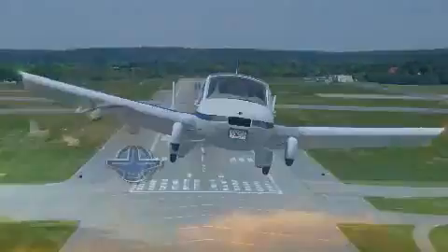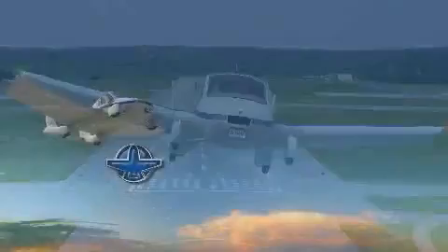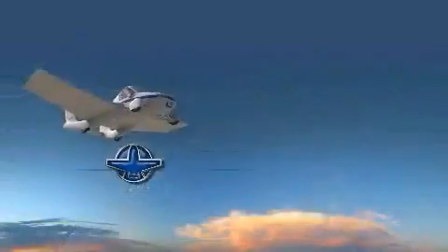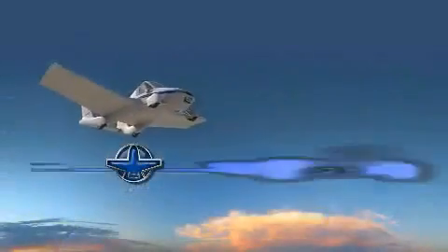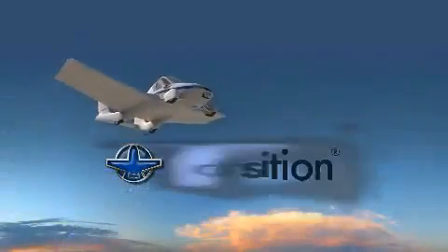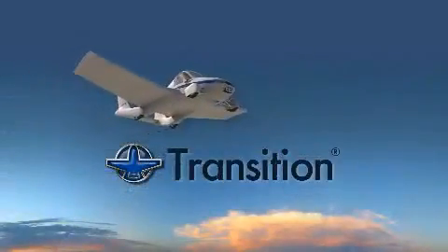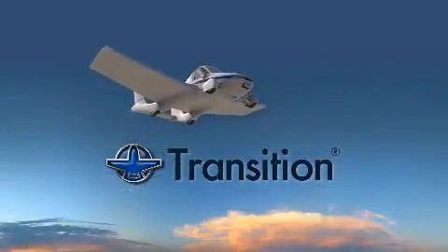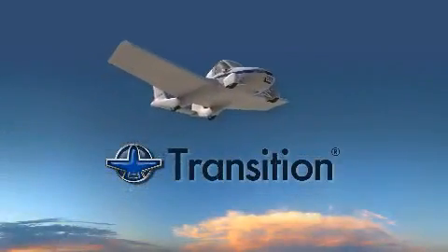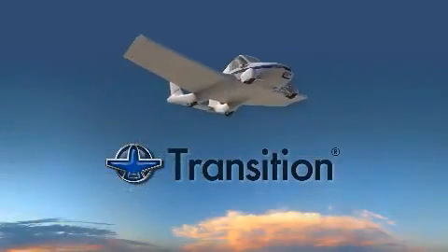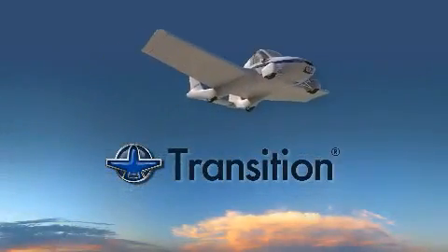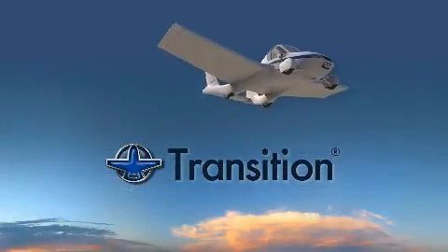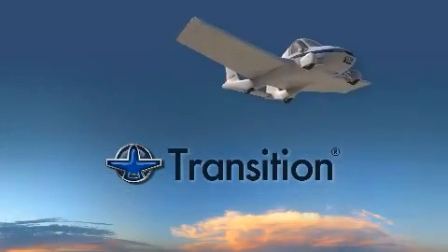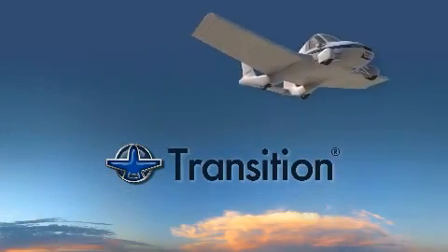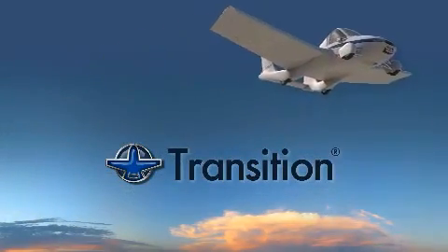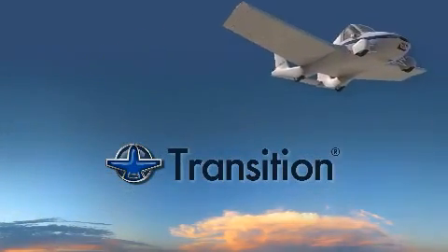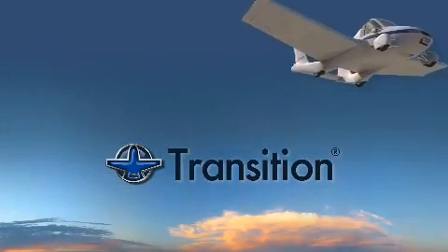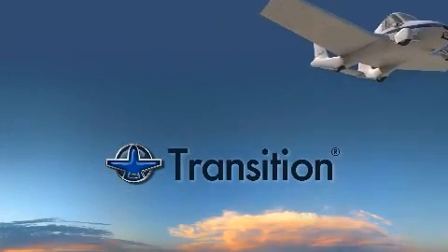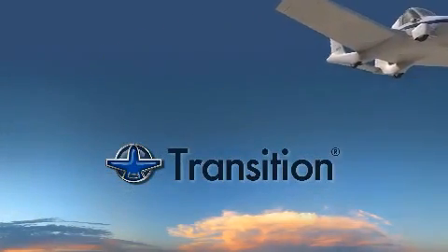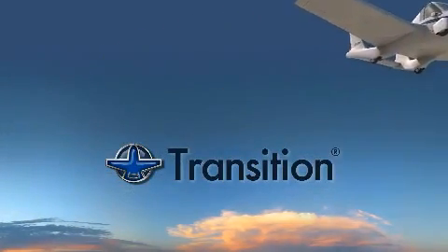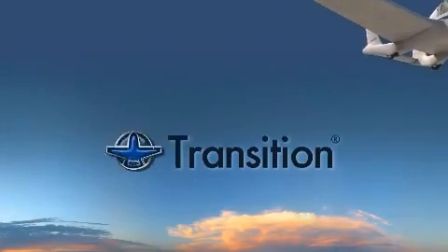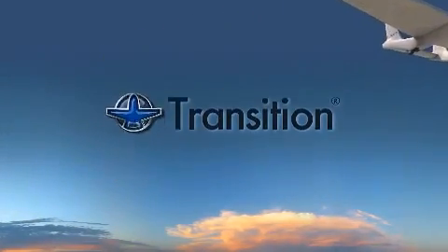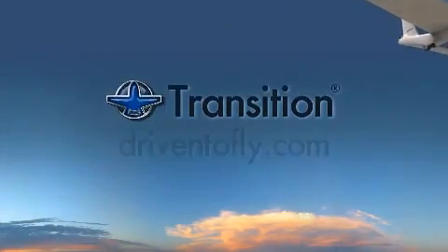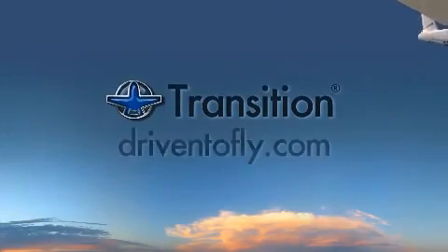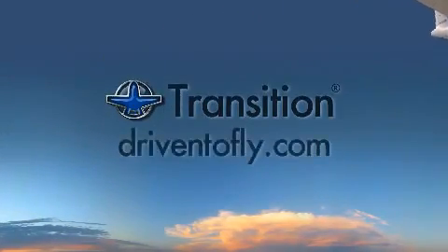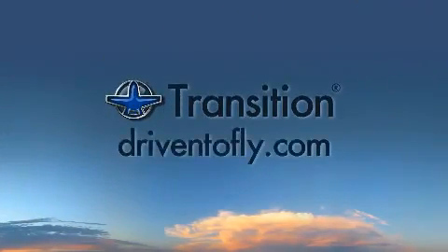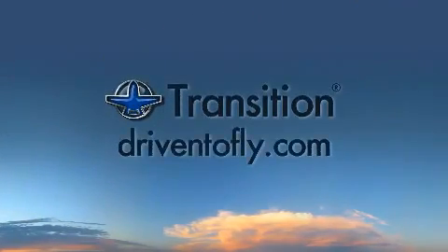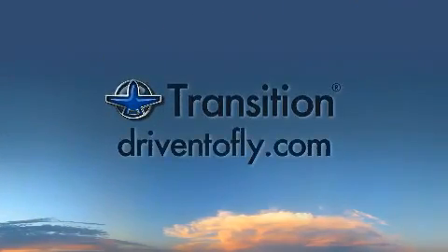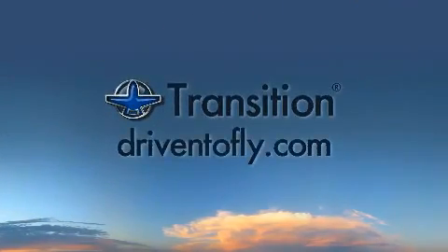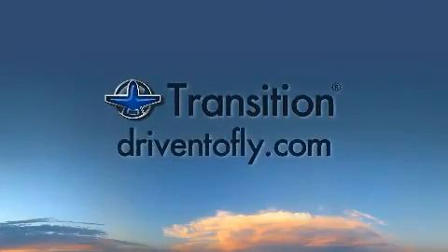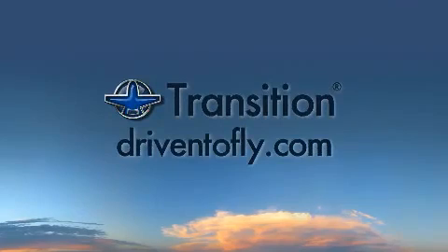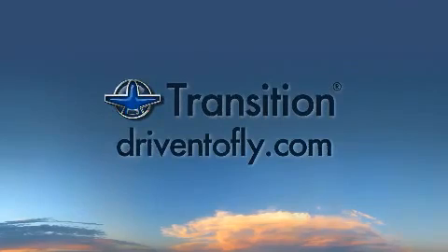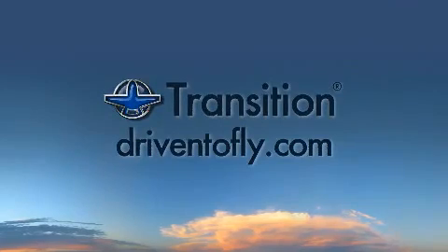Check out the Transition now and explore why we're driven to fly.